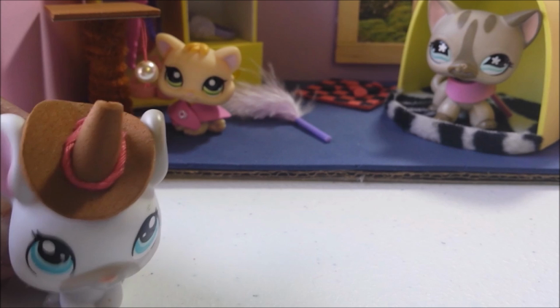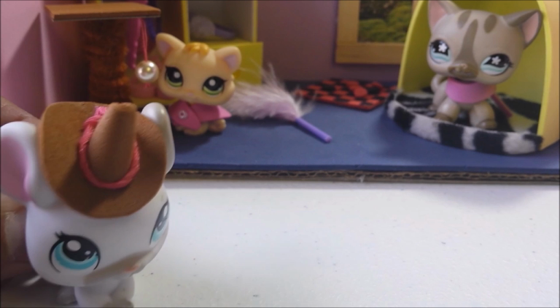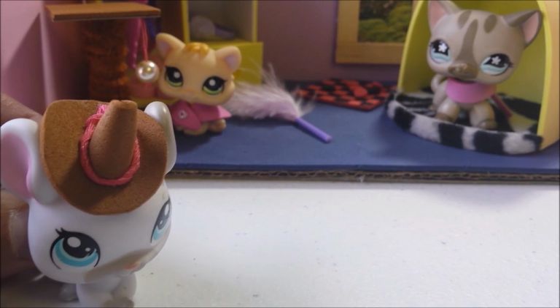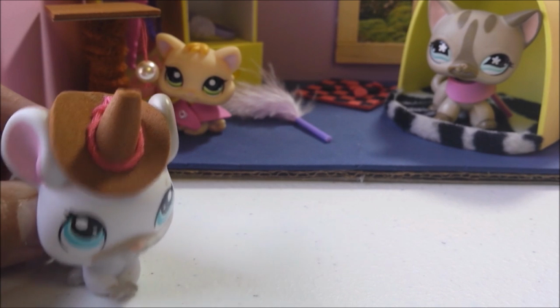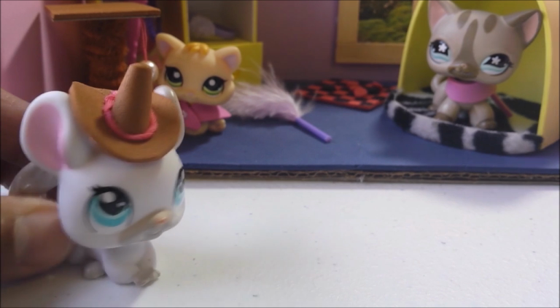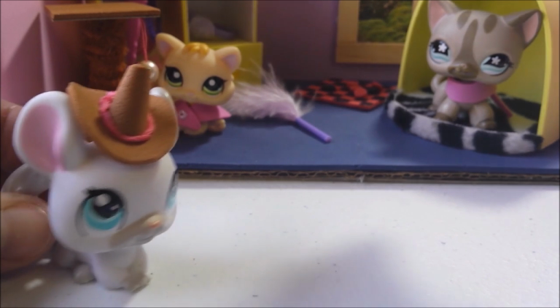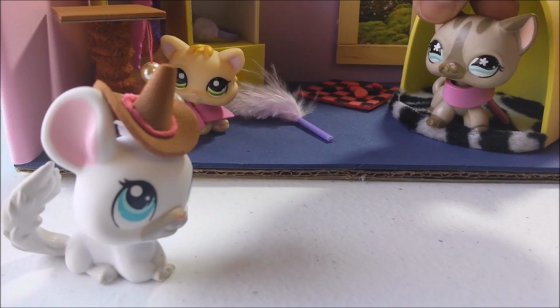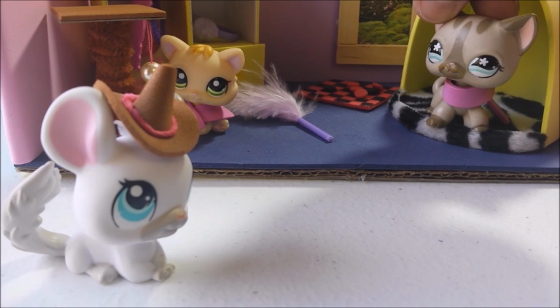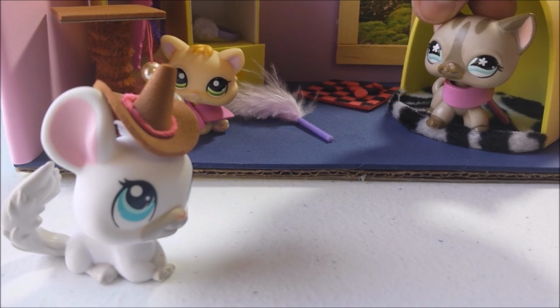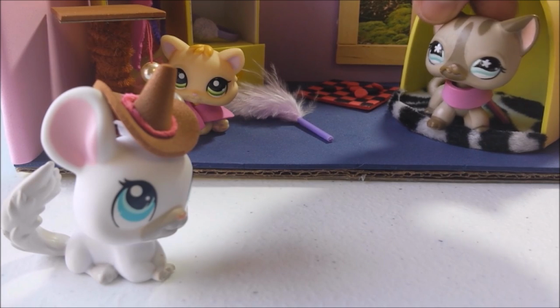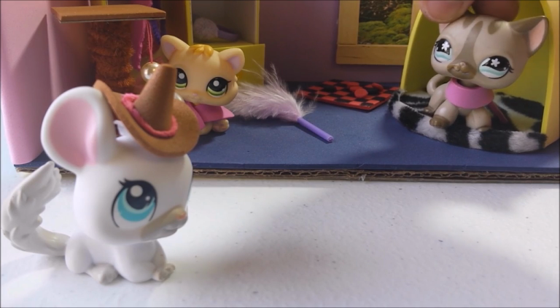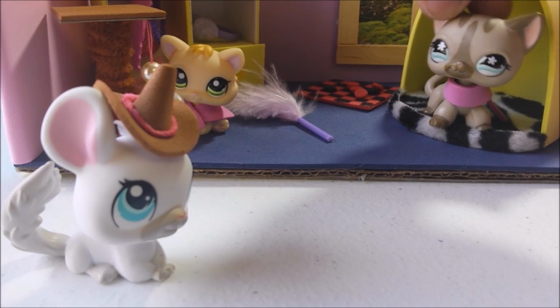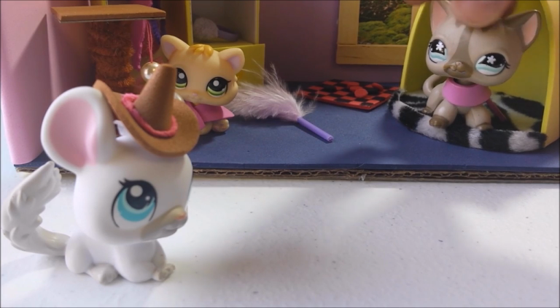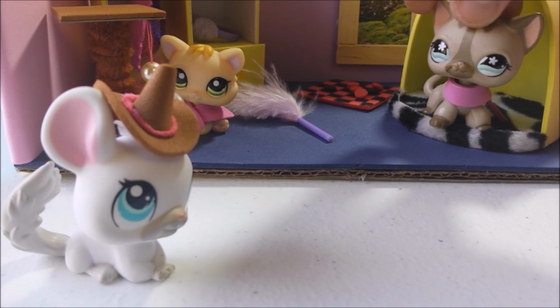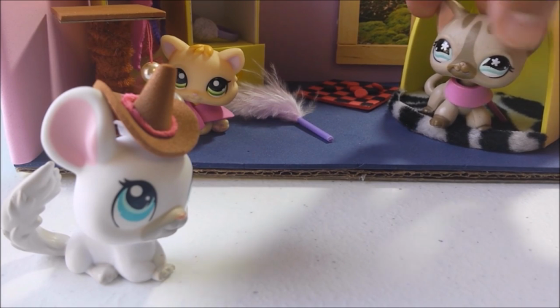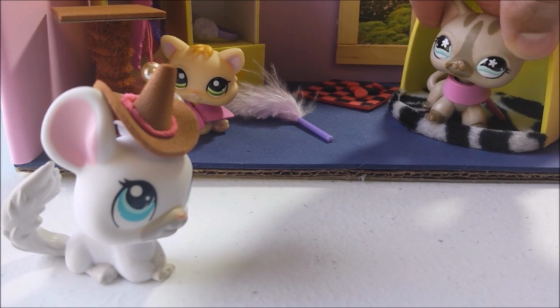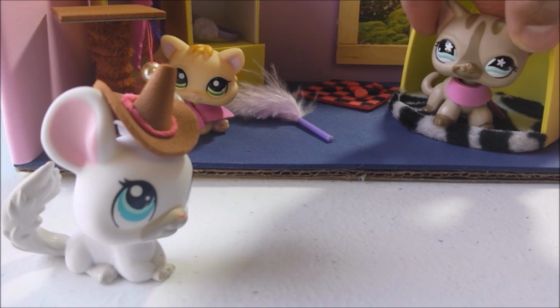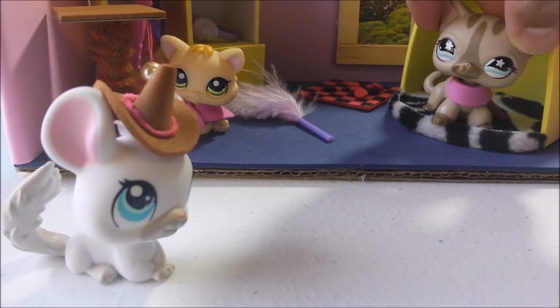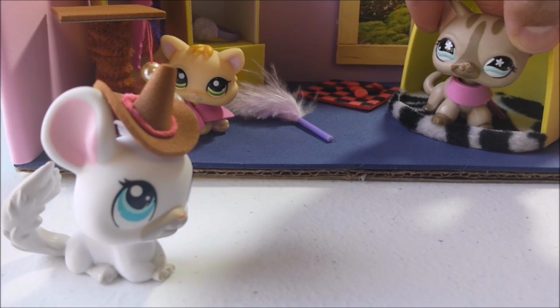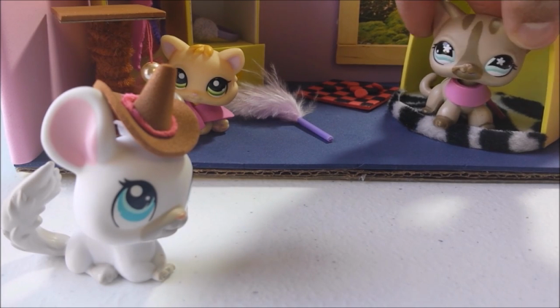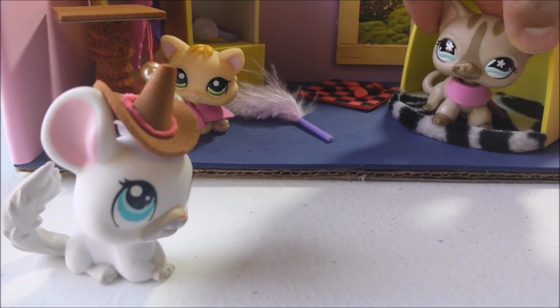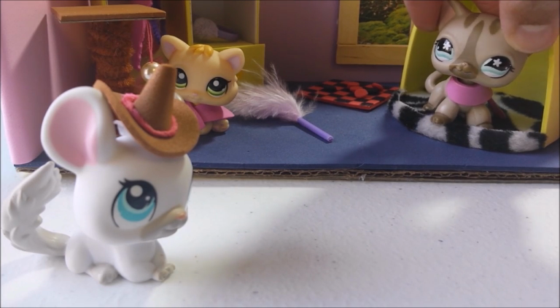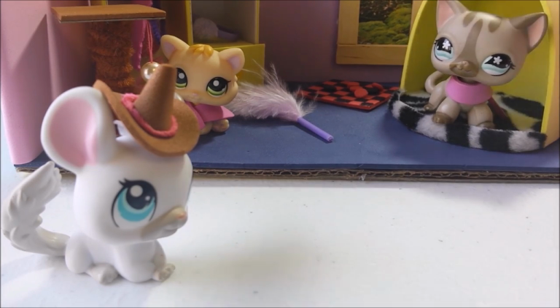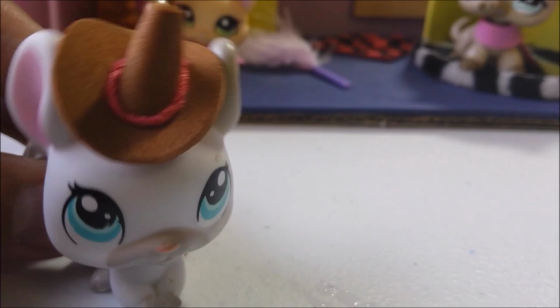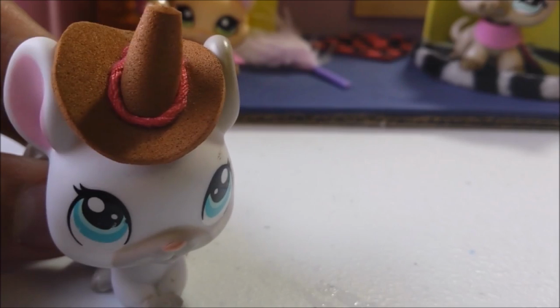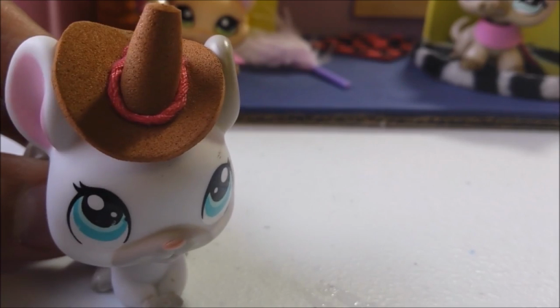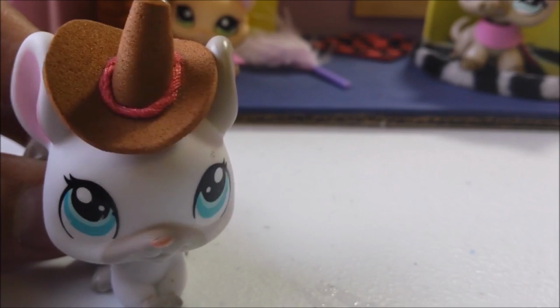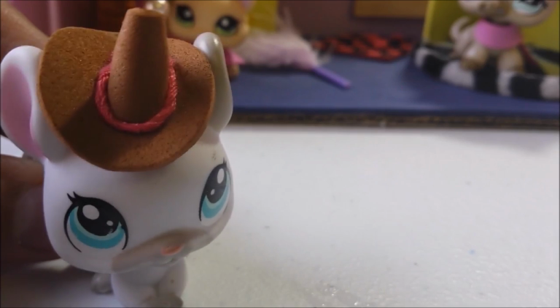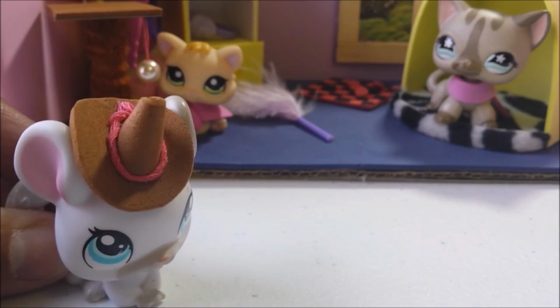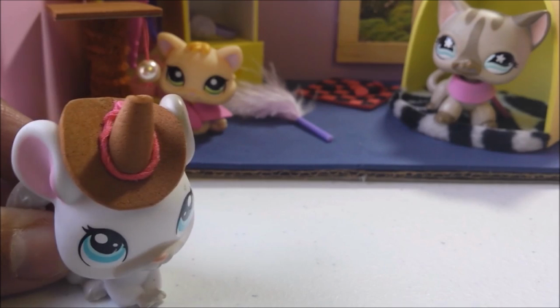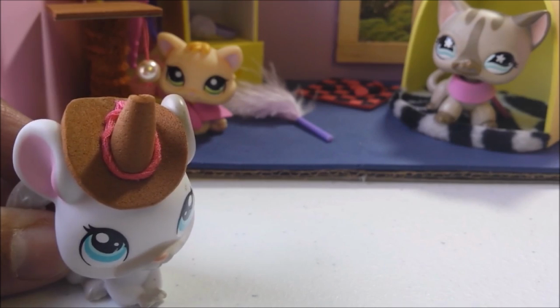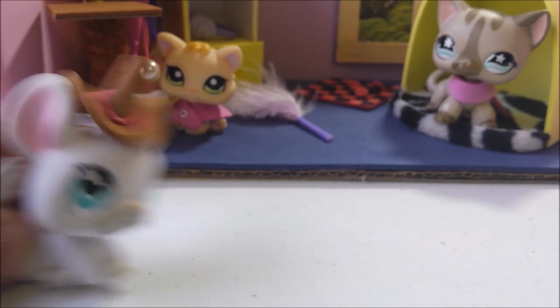Hey y'all! Justus, what are you doing? The end of the video, silly! Oops y'all. See you soon!